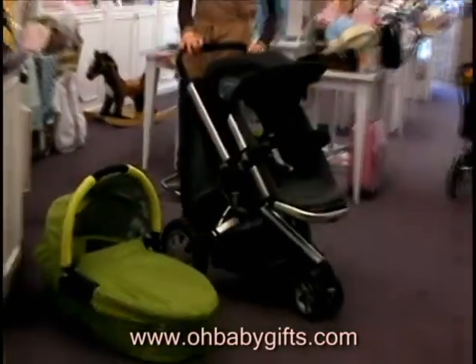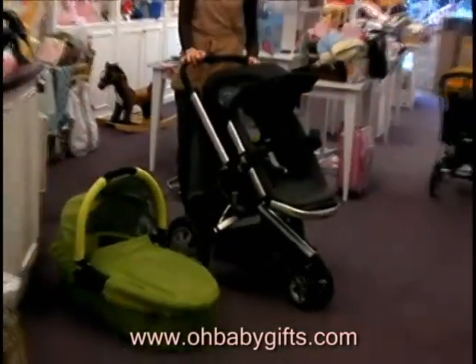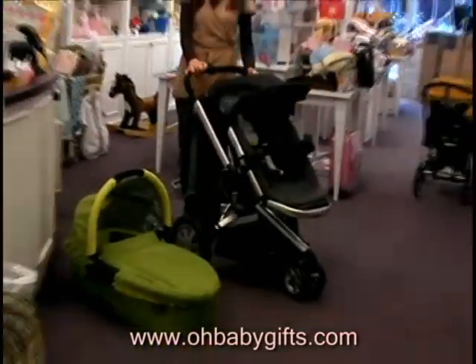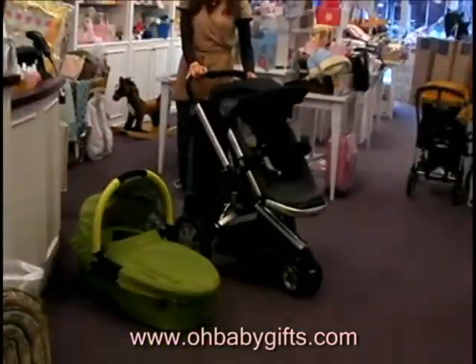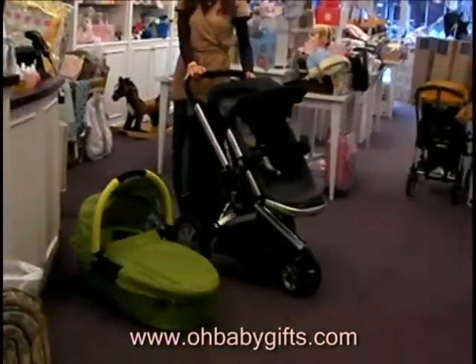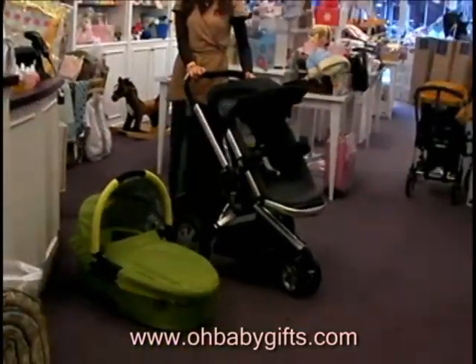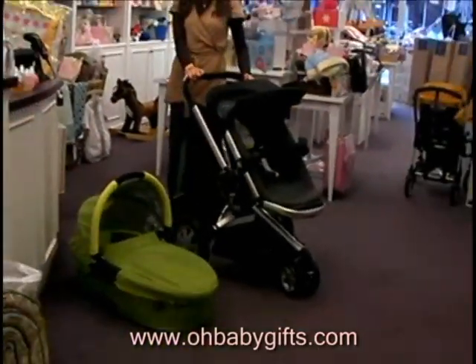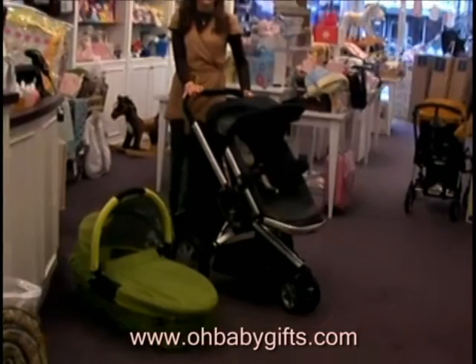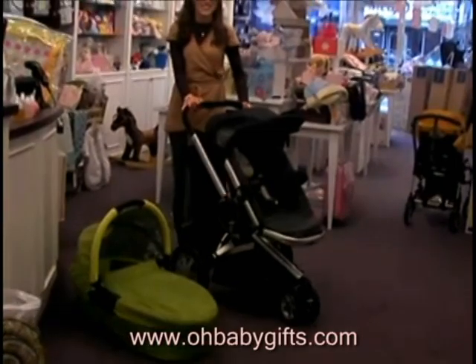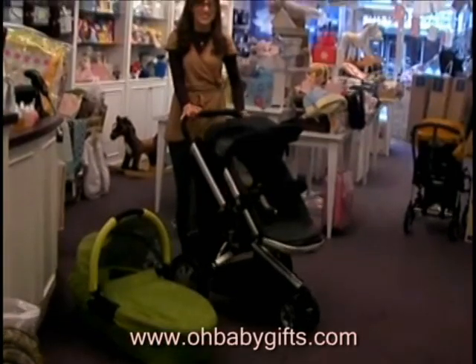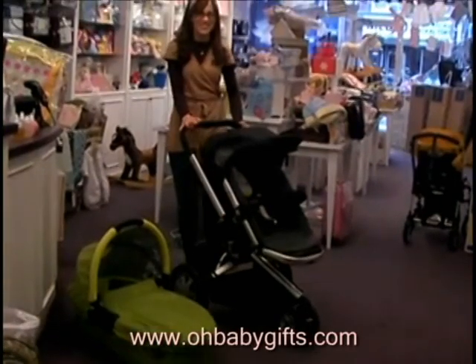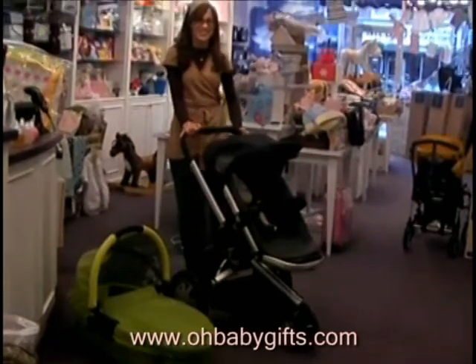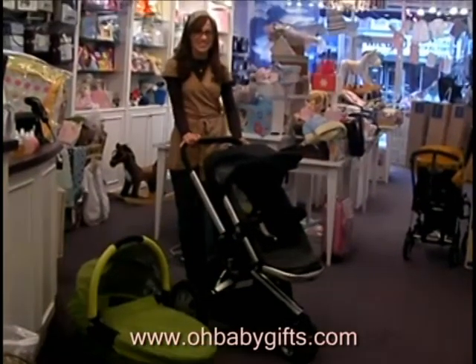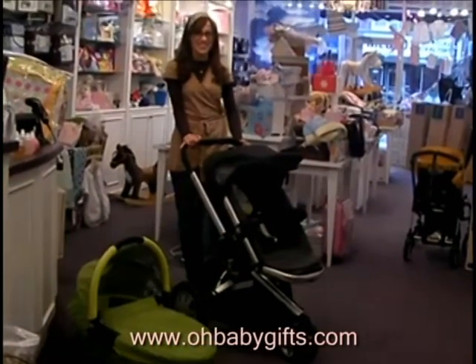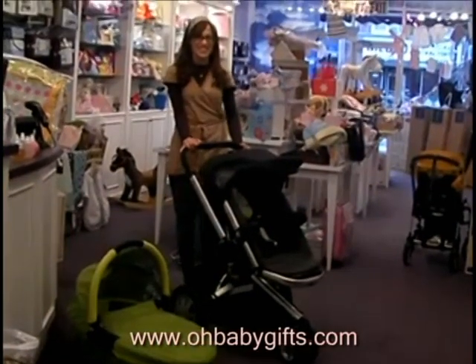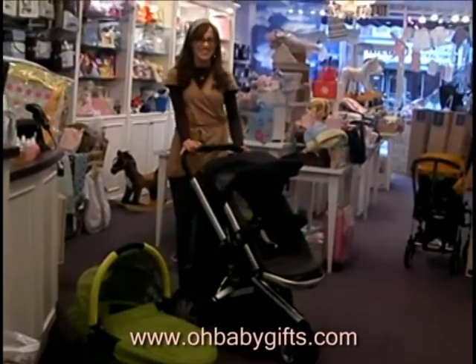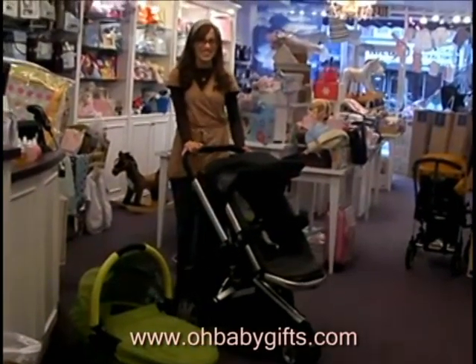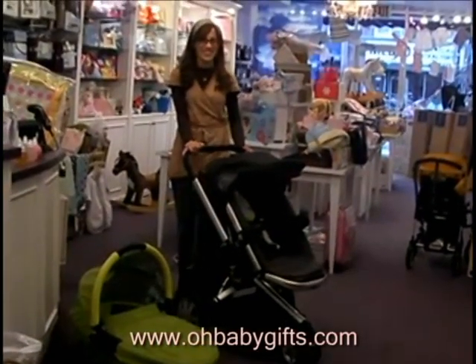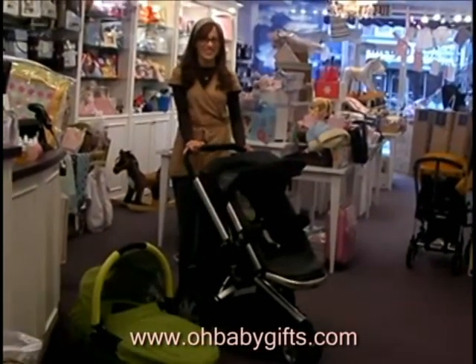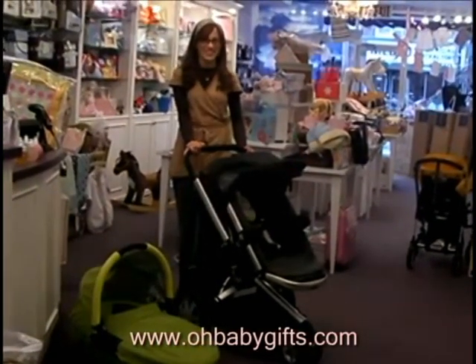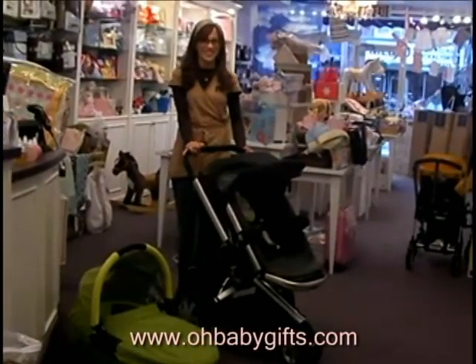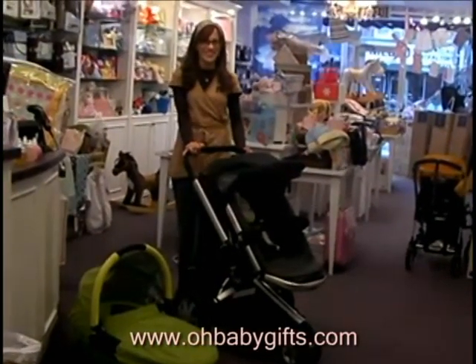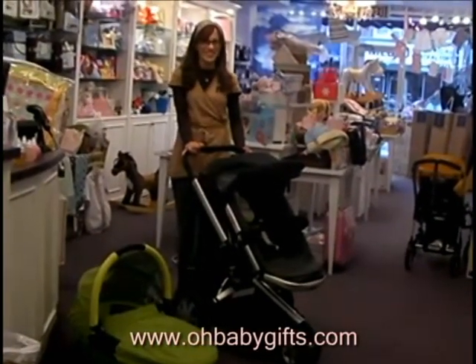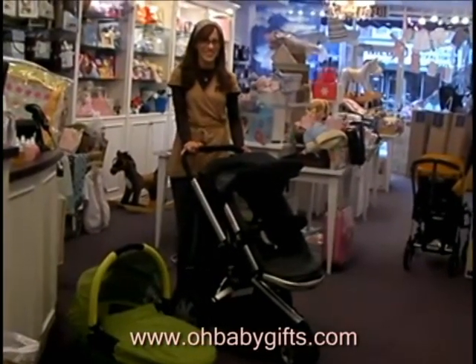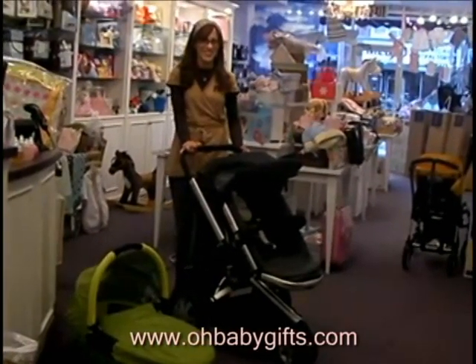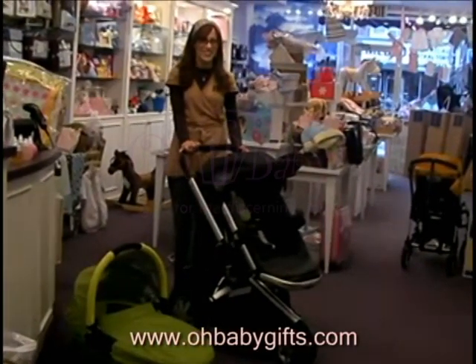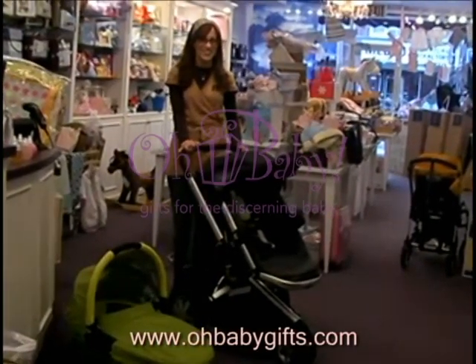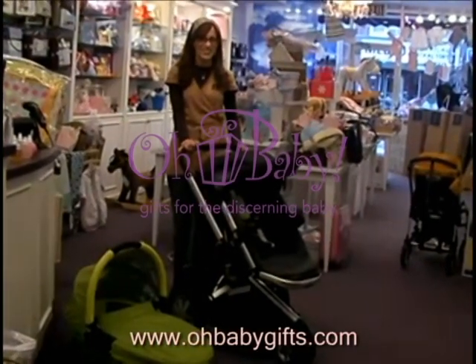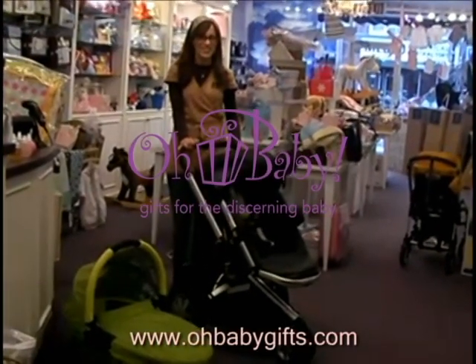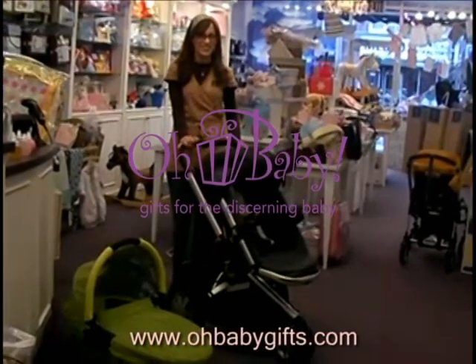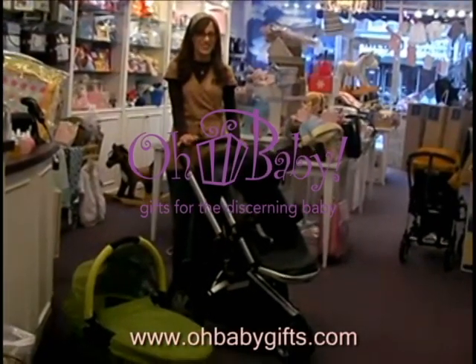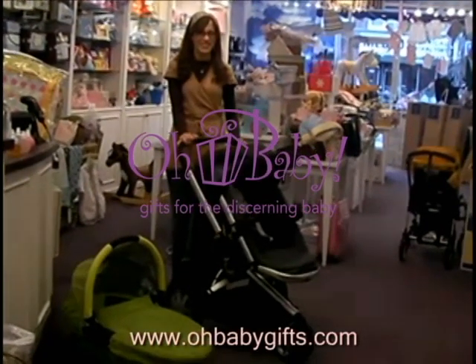Visit www.obabygifts.com for pricing and information.